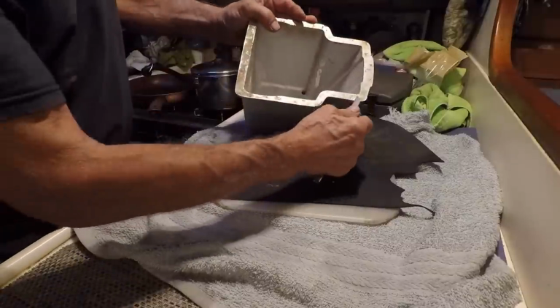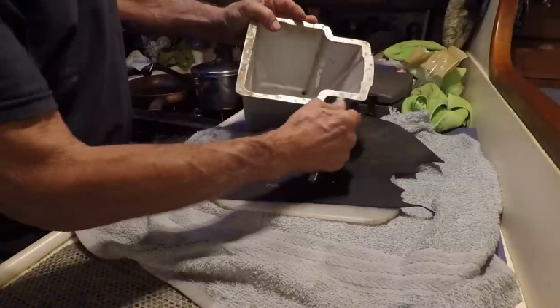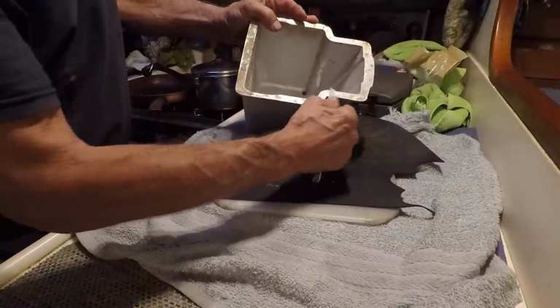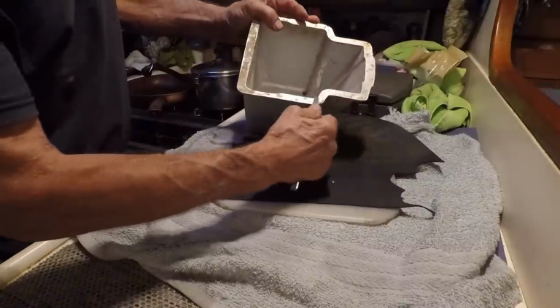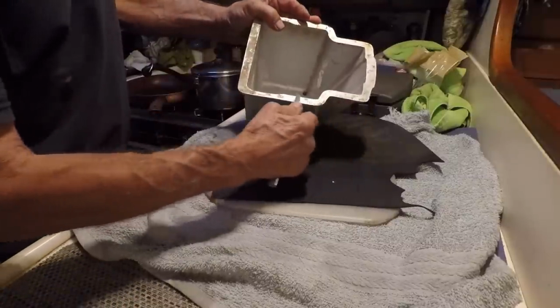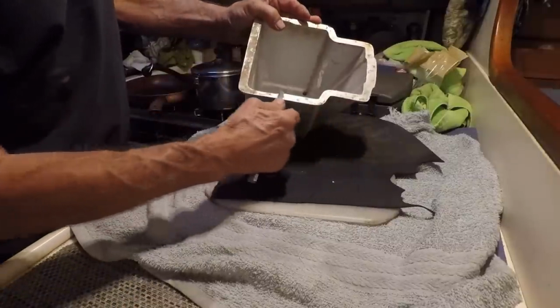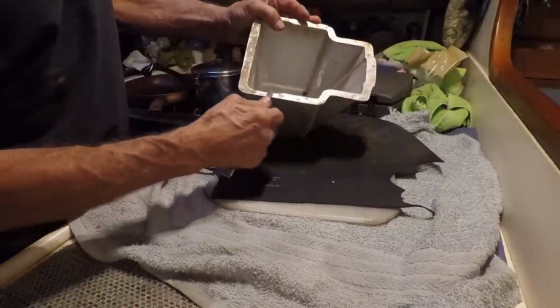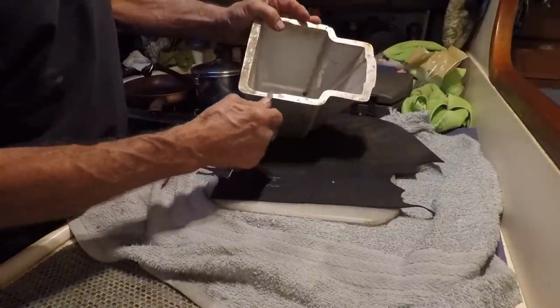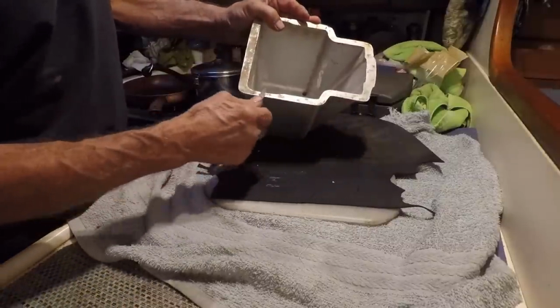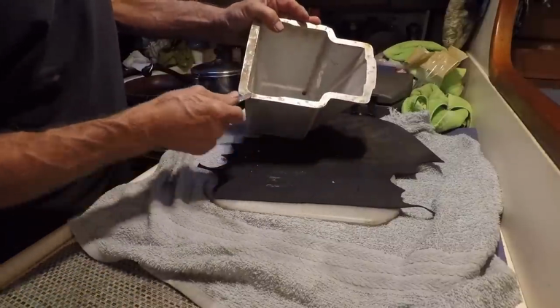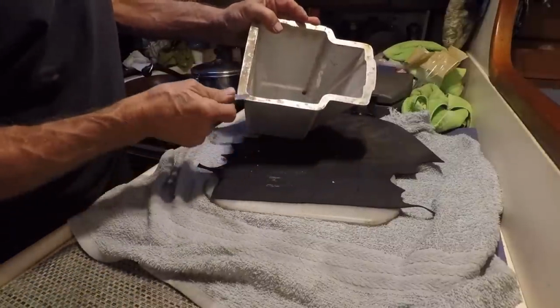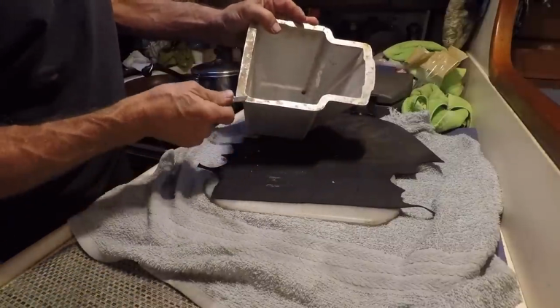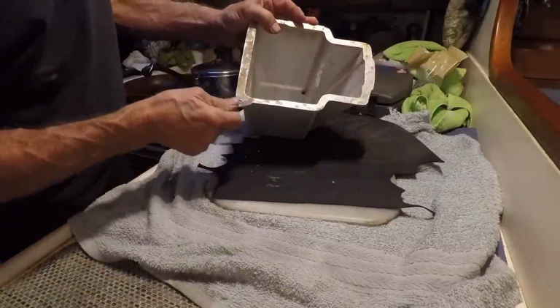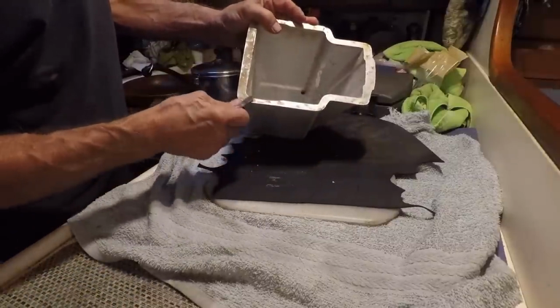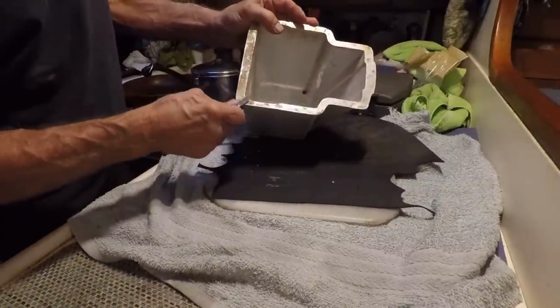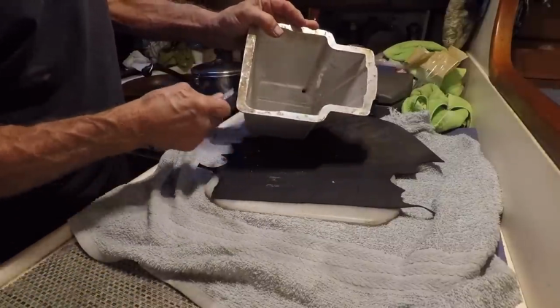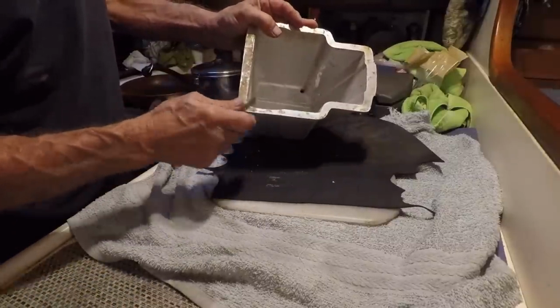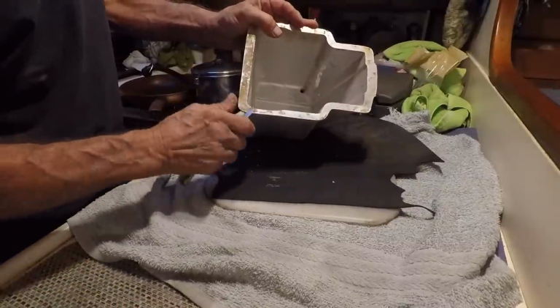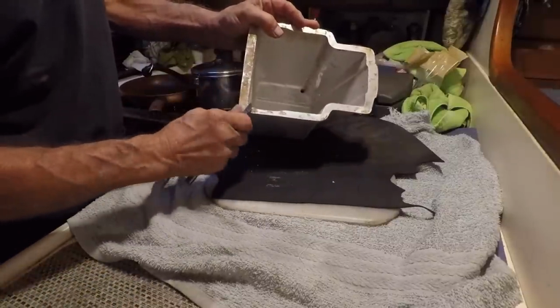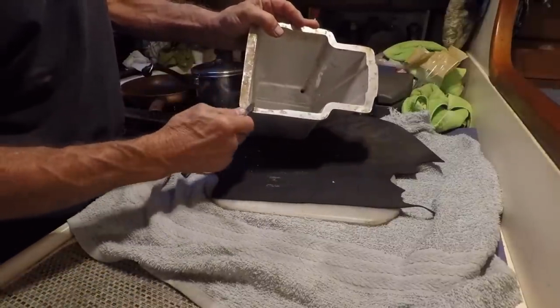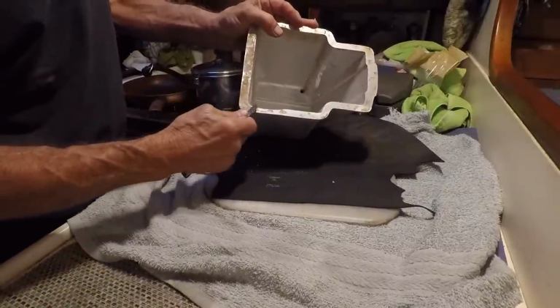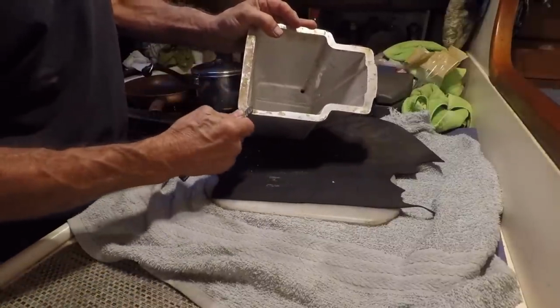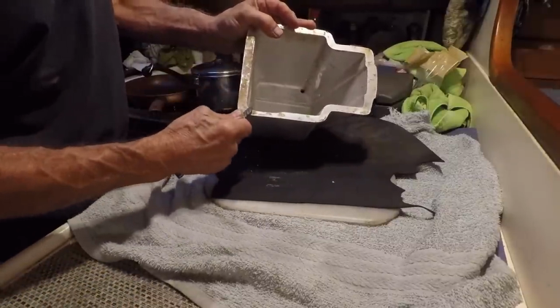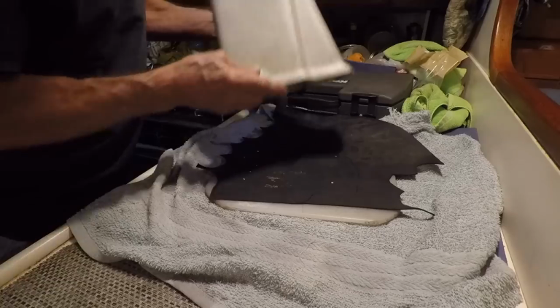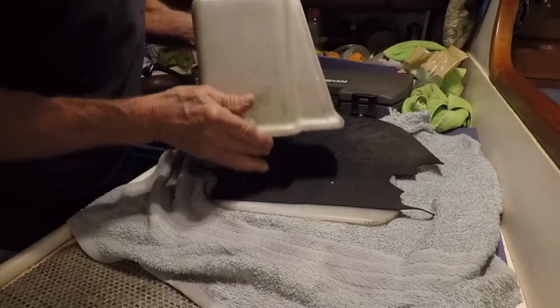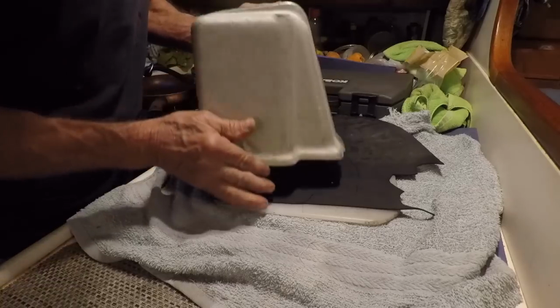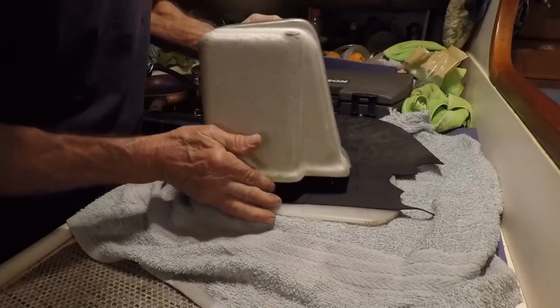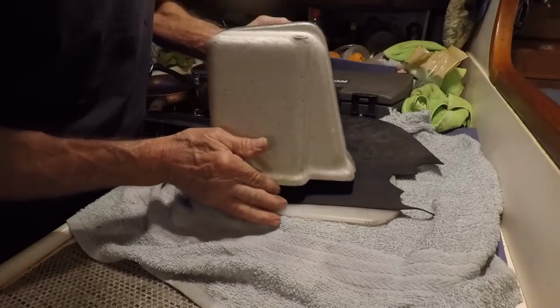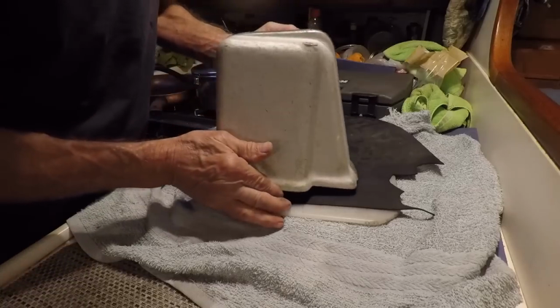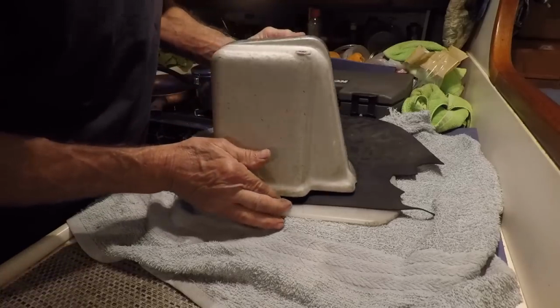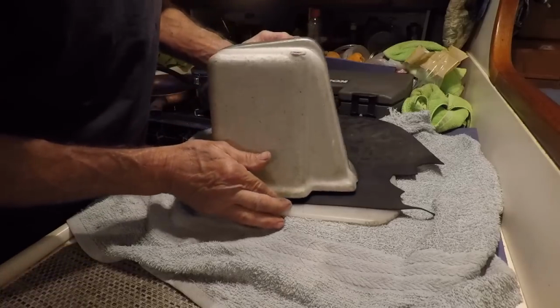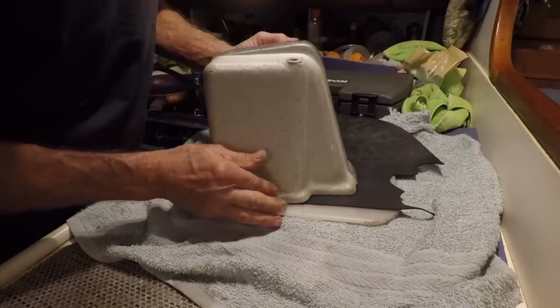Since I don't have a new gasket from Lofrans, I can make my own out of a little piece of thin rubber.